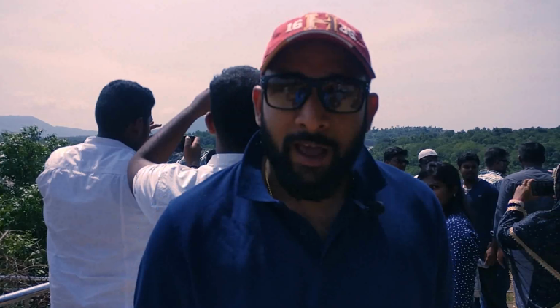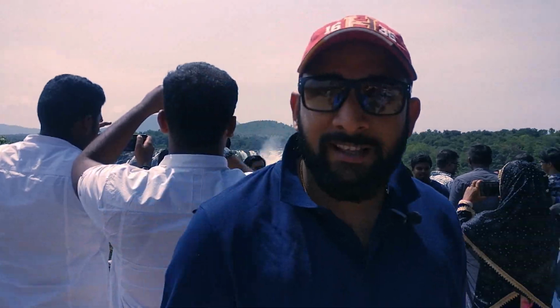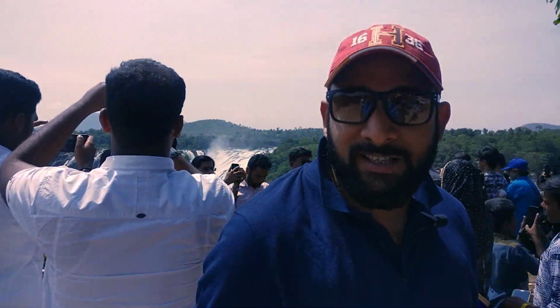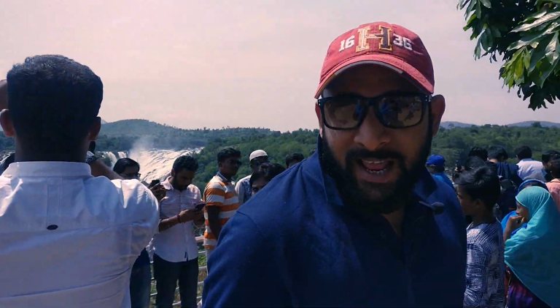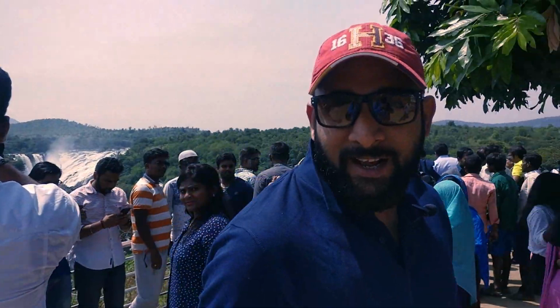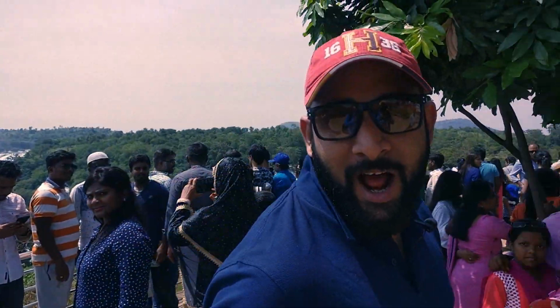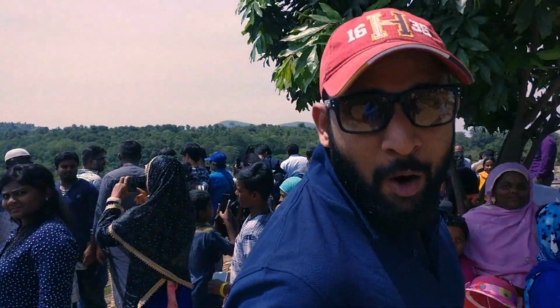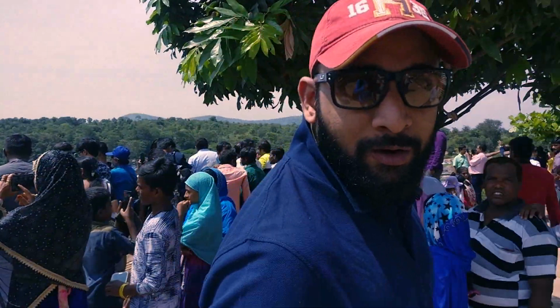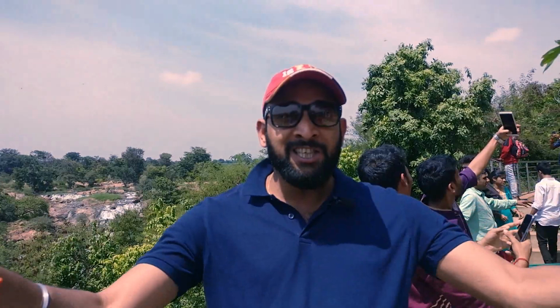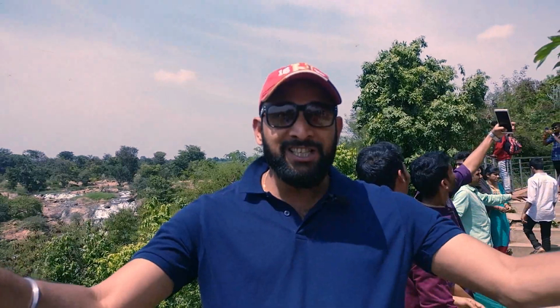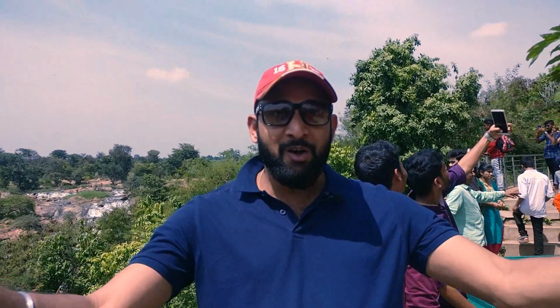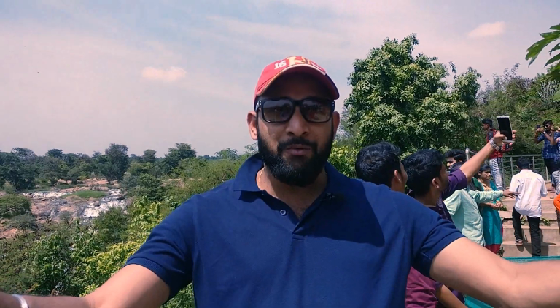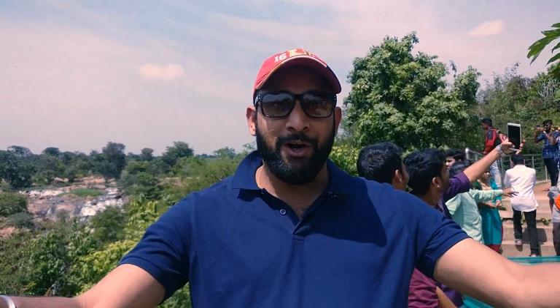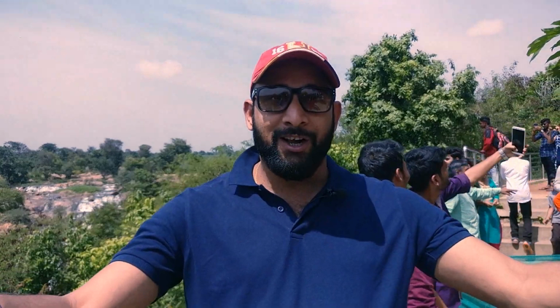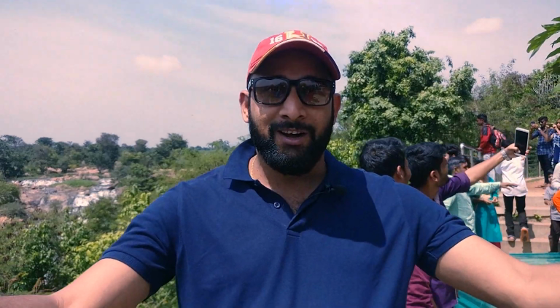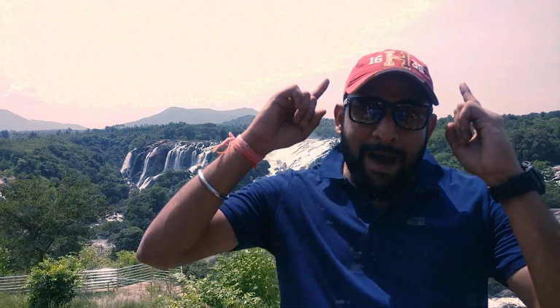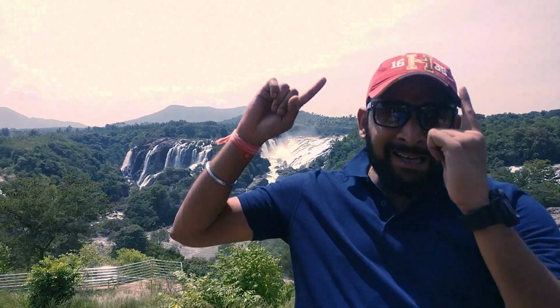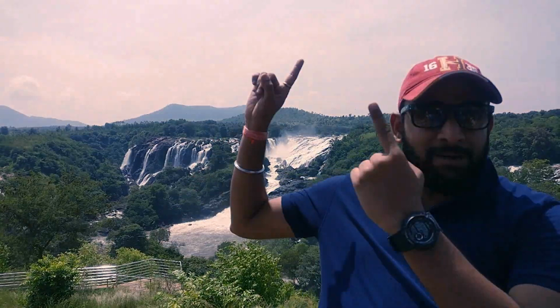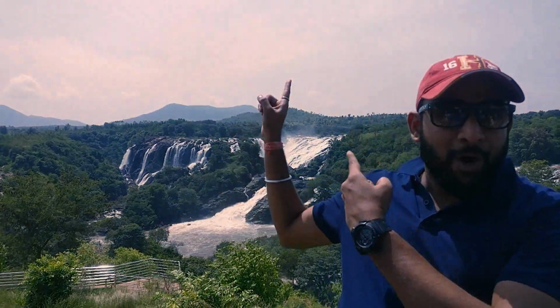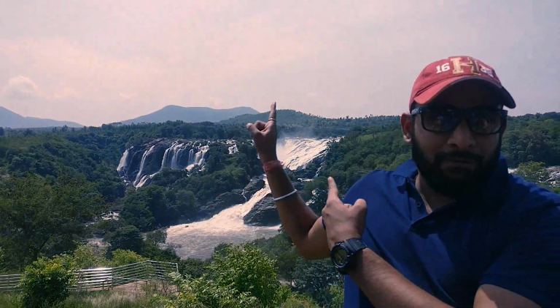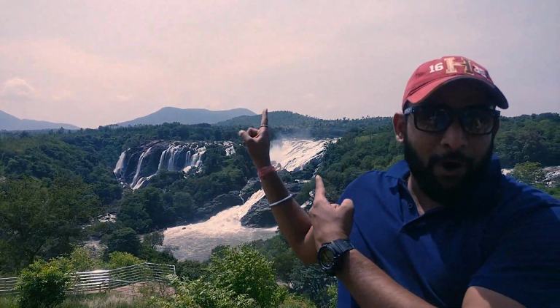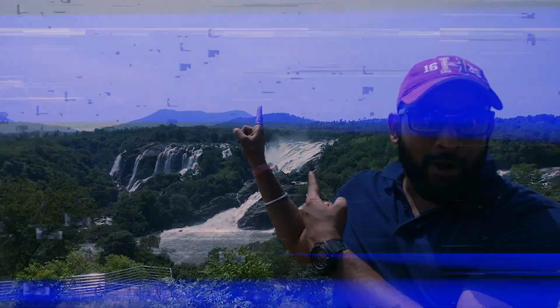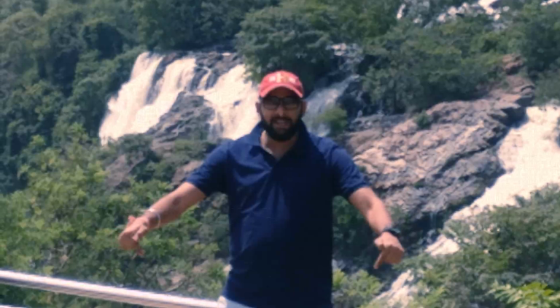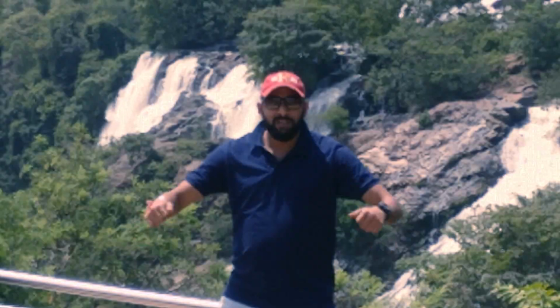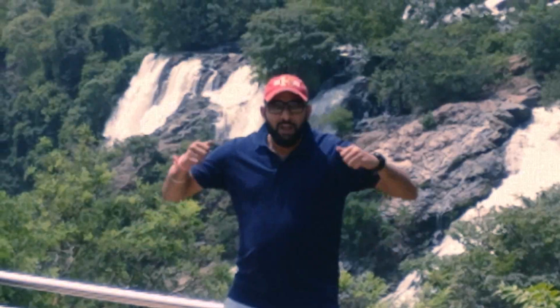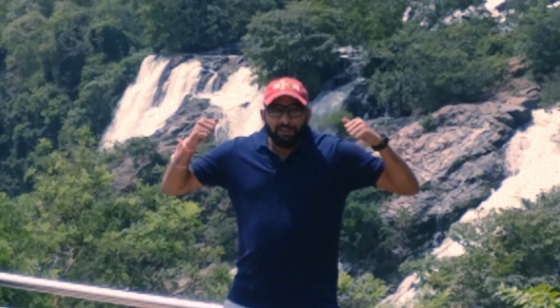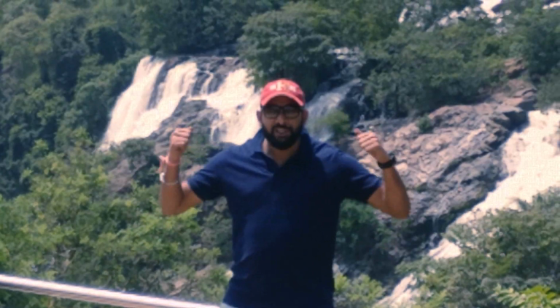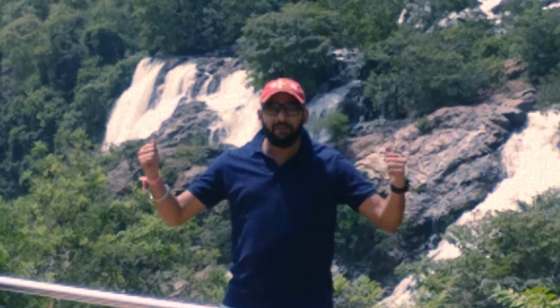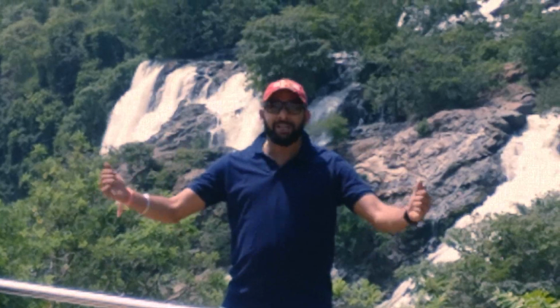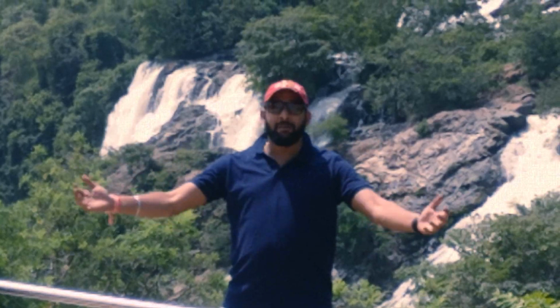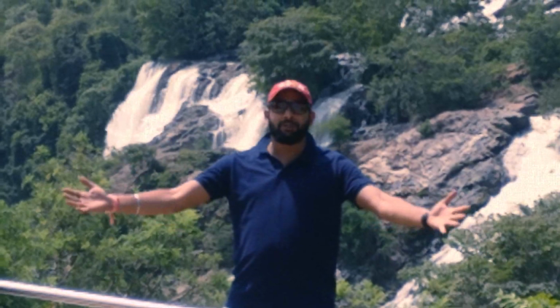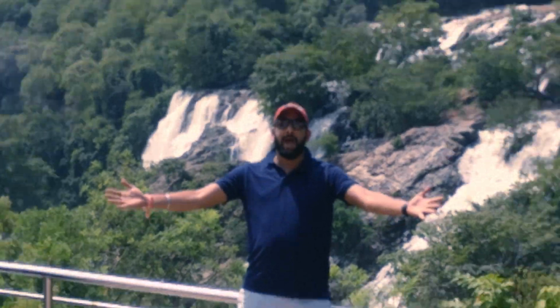Insane crowd, crushing sound of water, massive waterfall — this is Shivanasamudra!